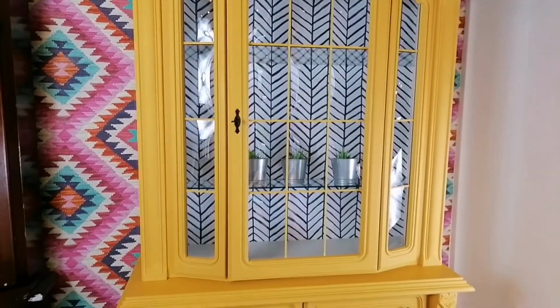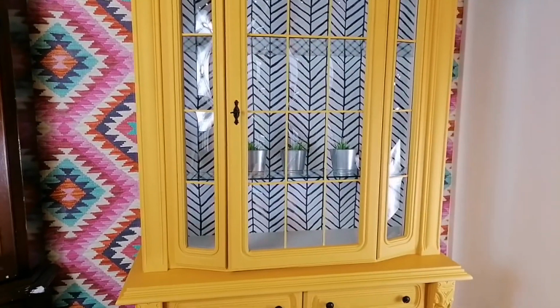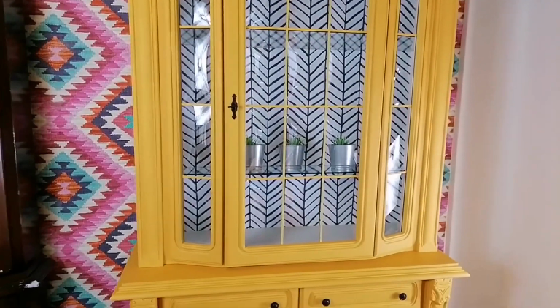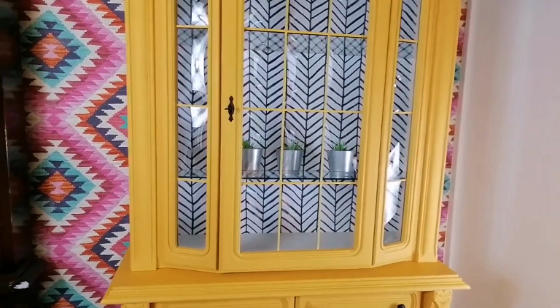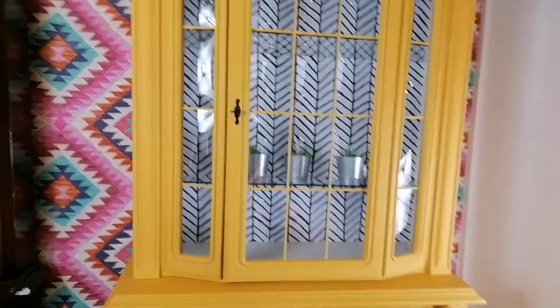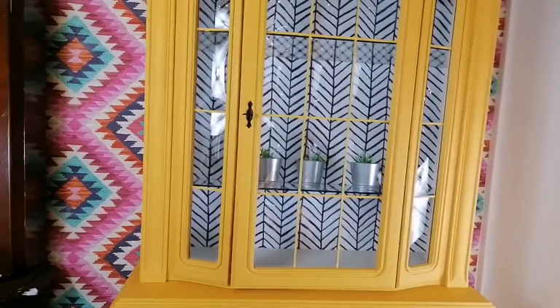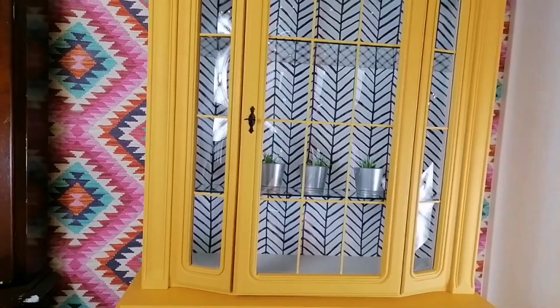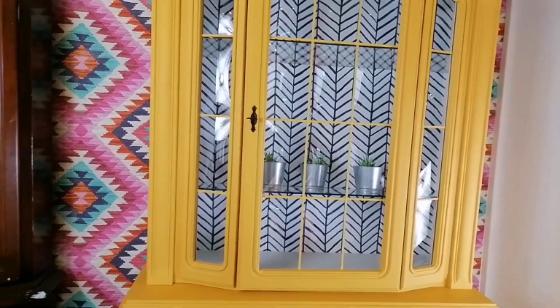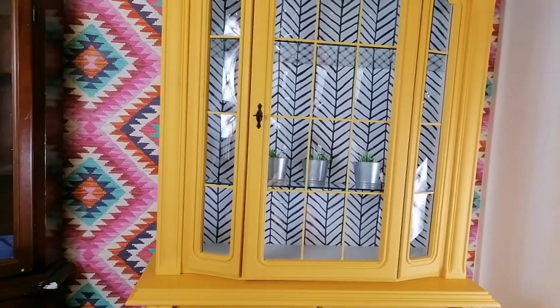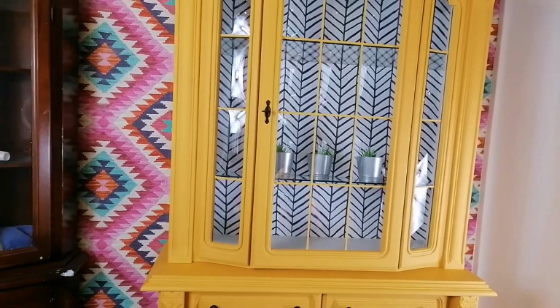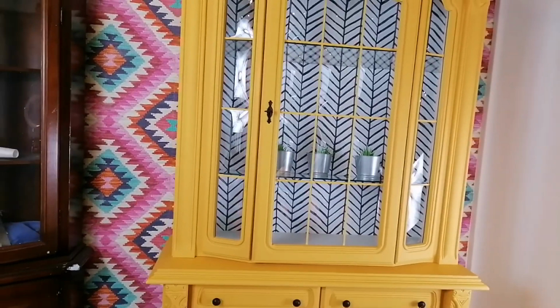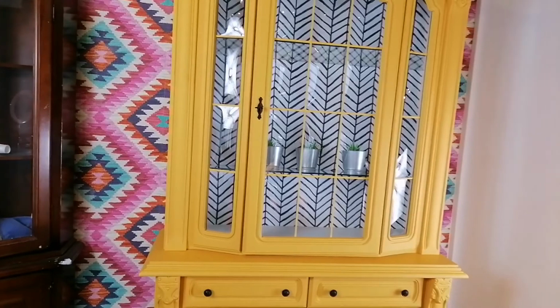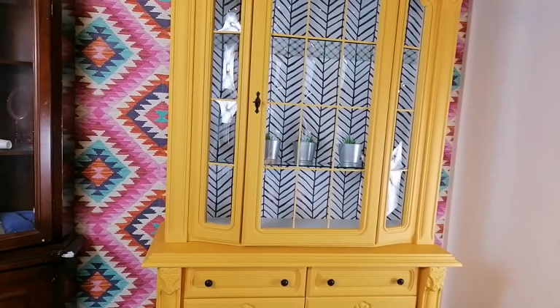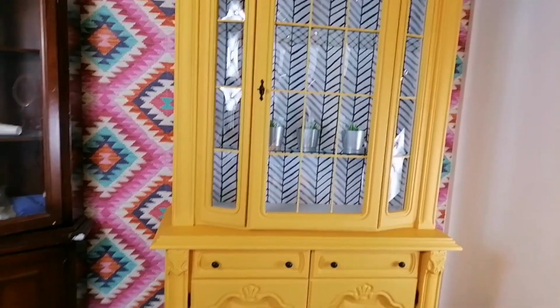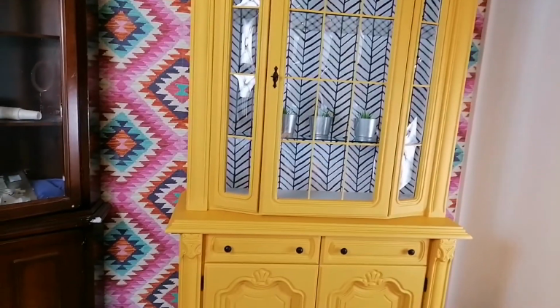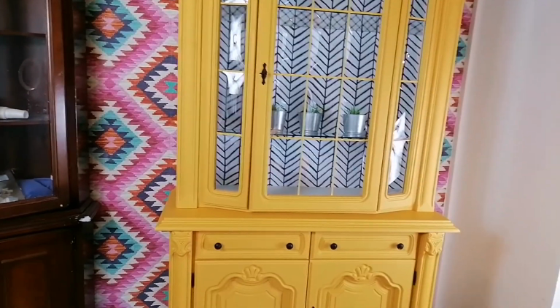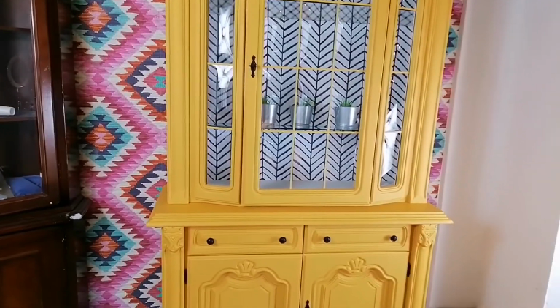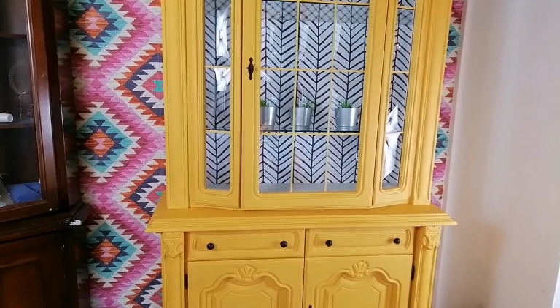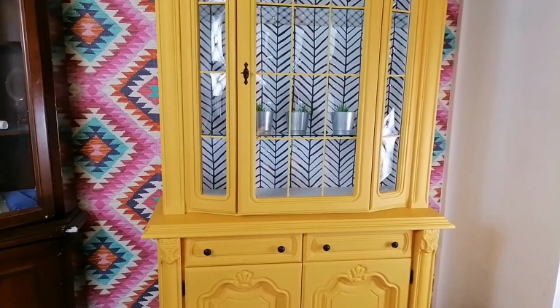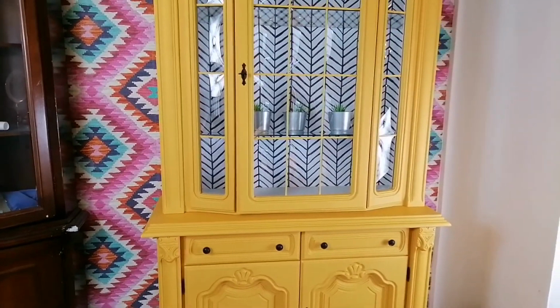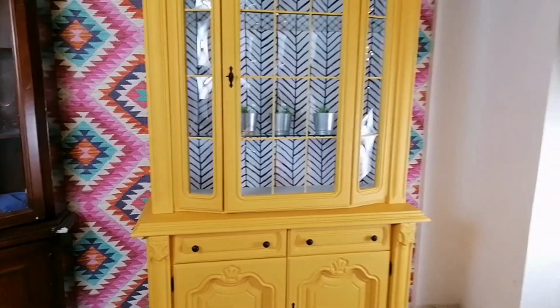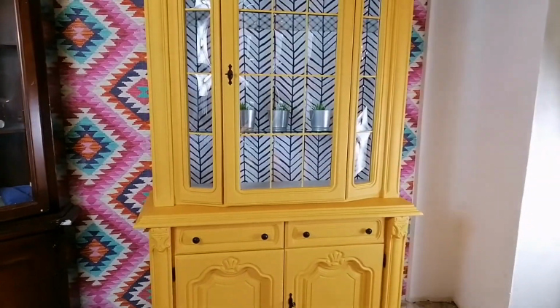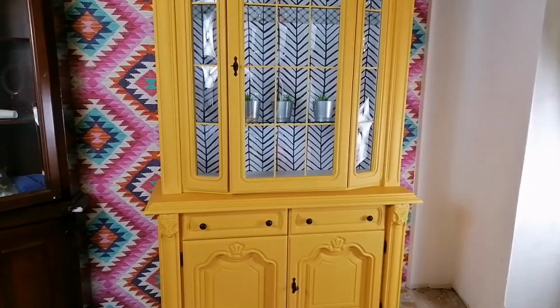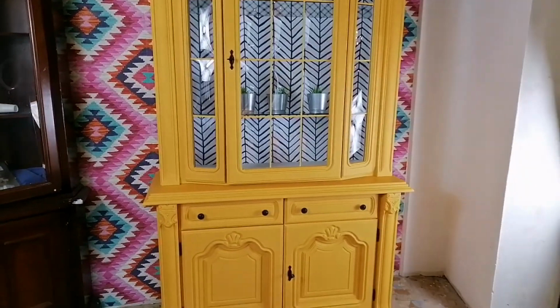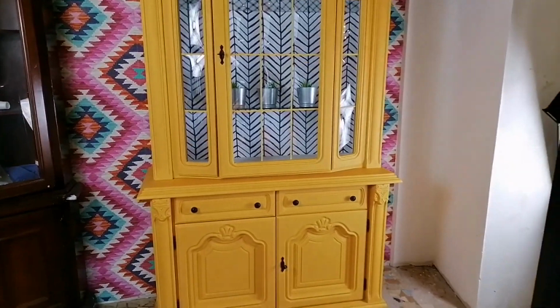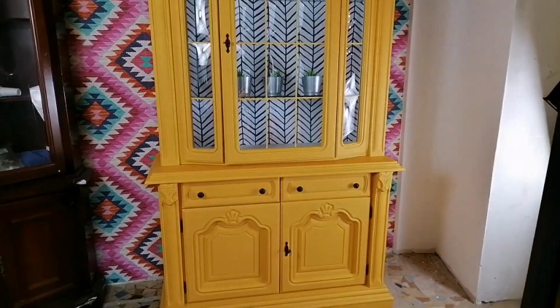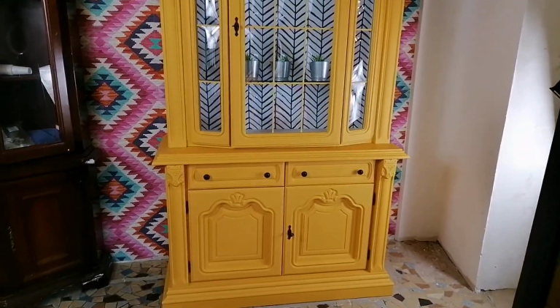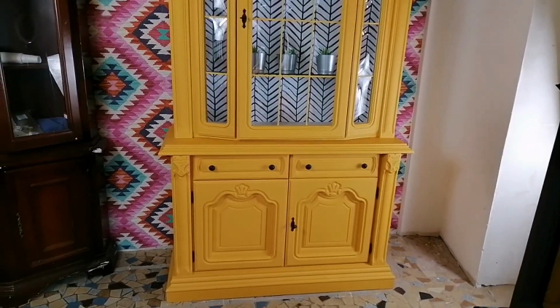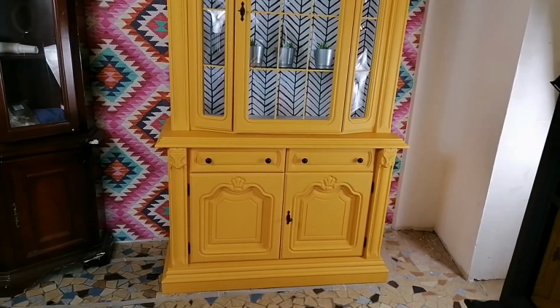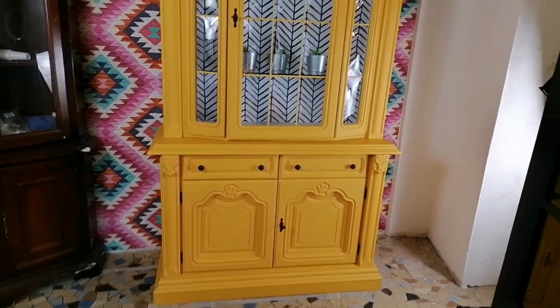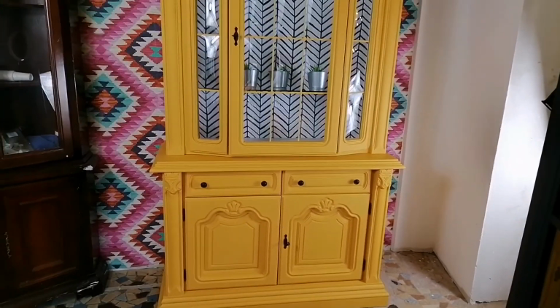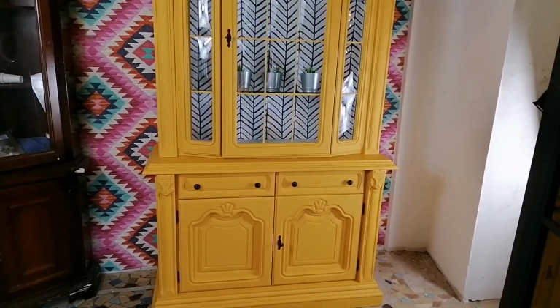And here it is — my beautiful sunflower. I'm in love with this. This is definitely a one-of-a-kind piece of furniture.